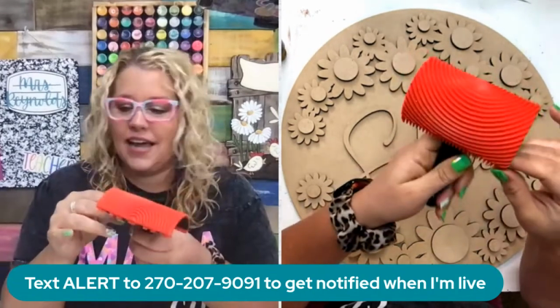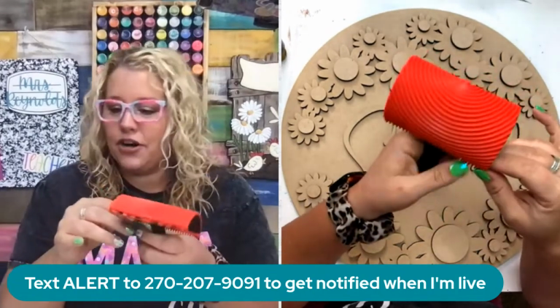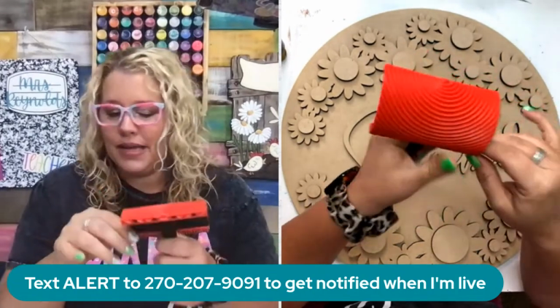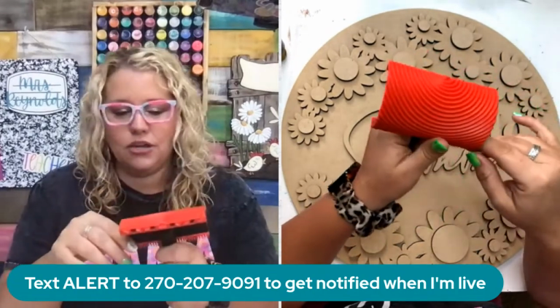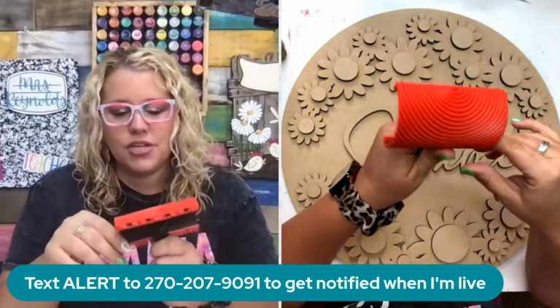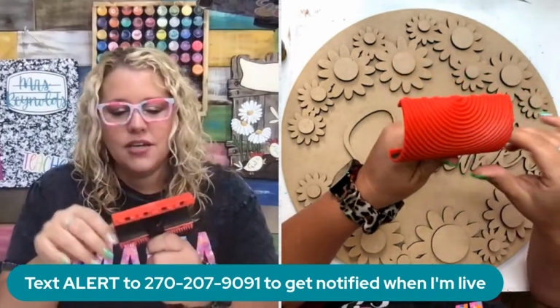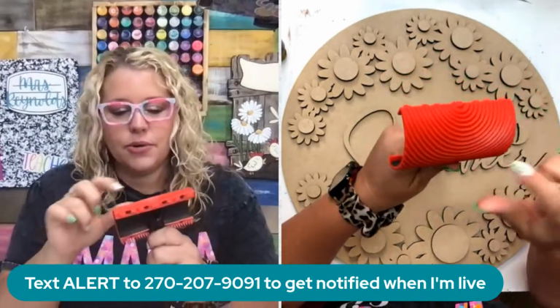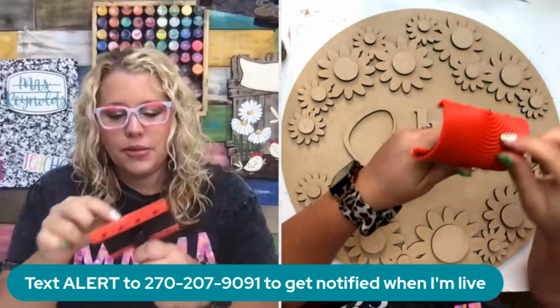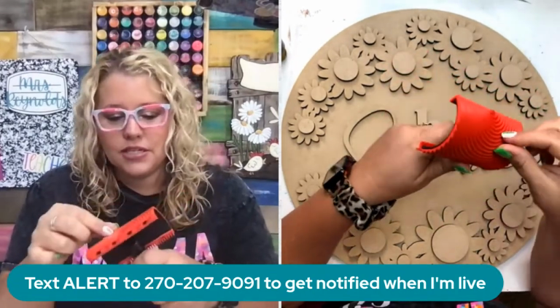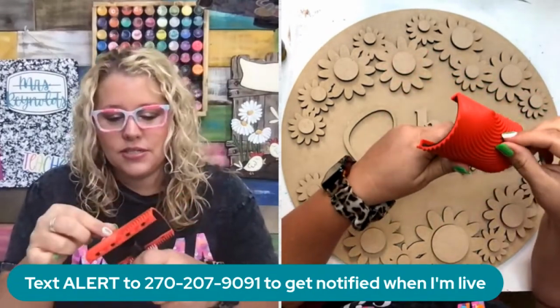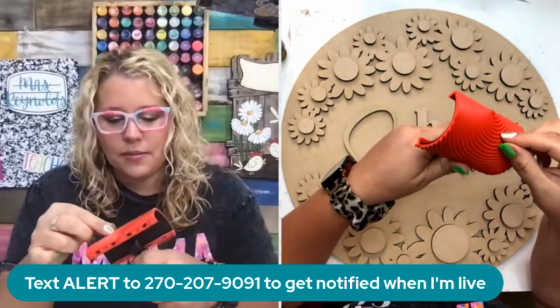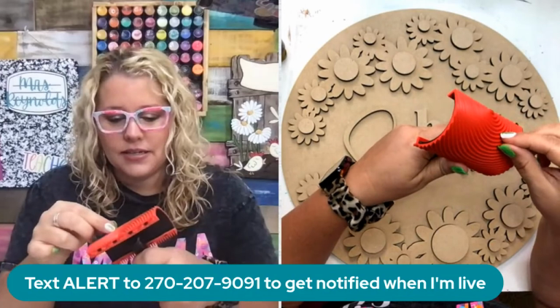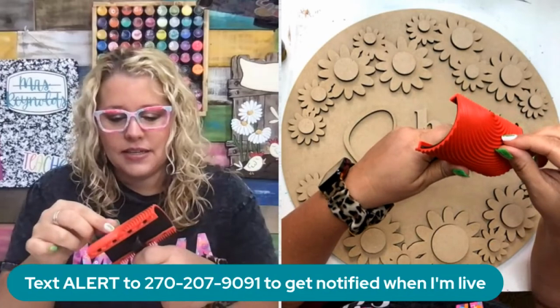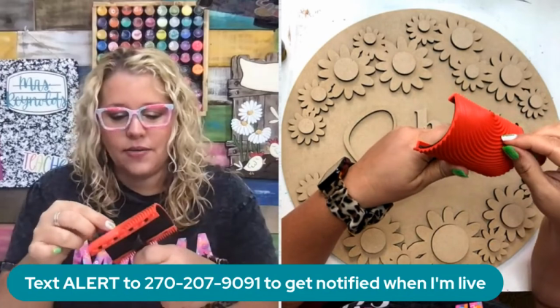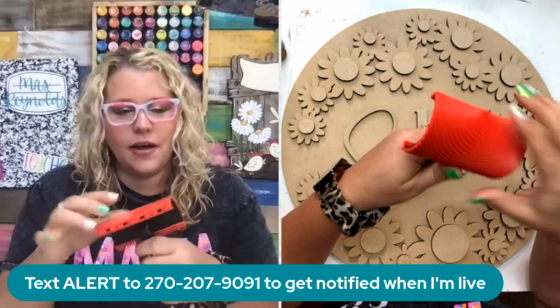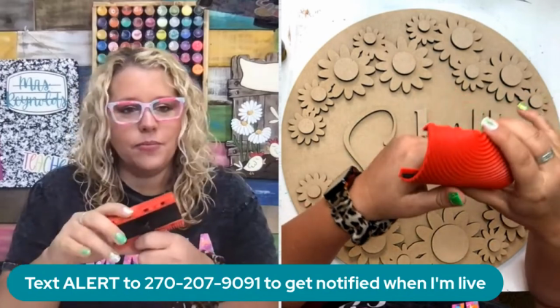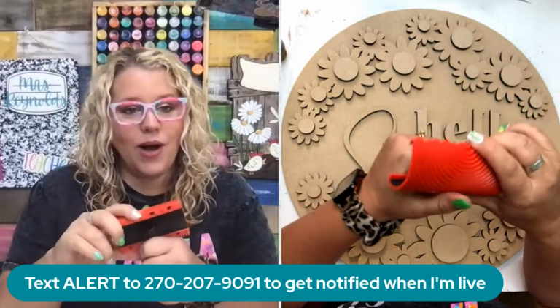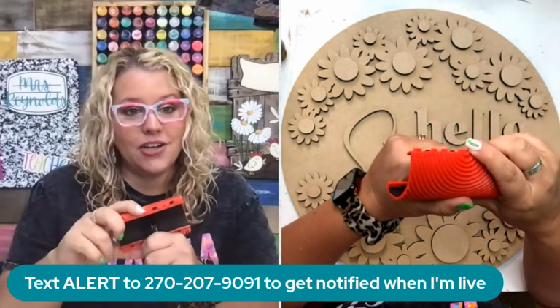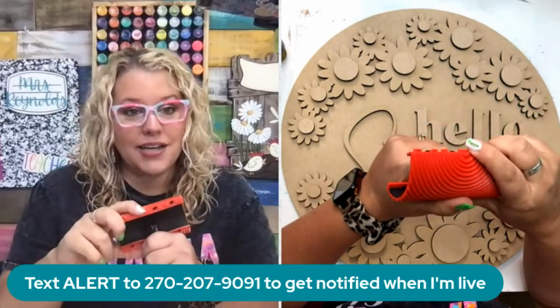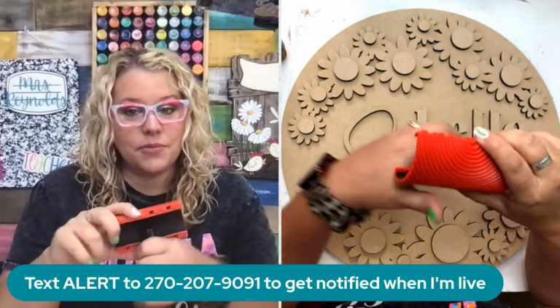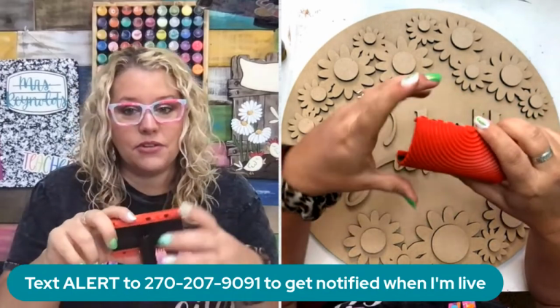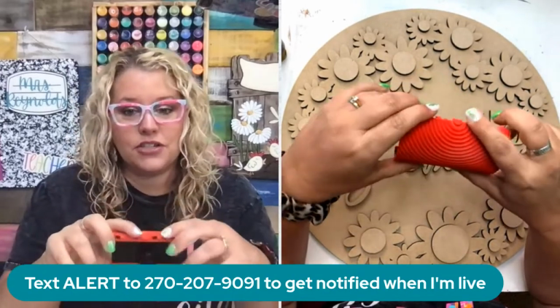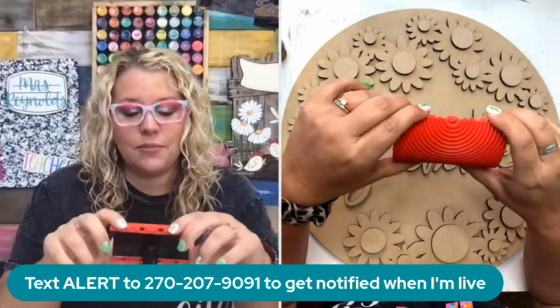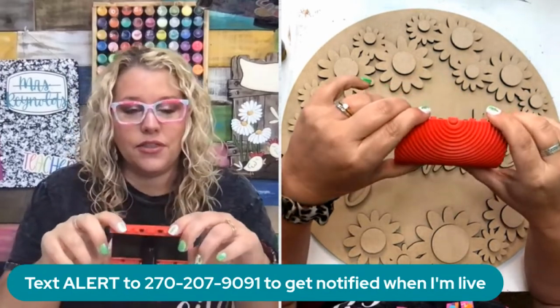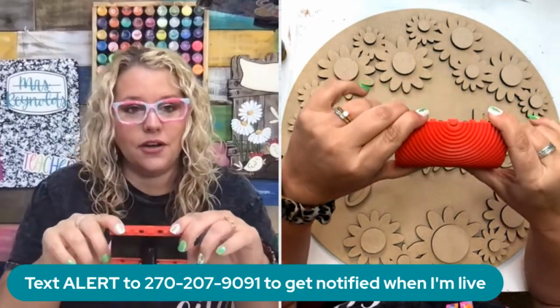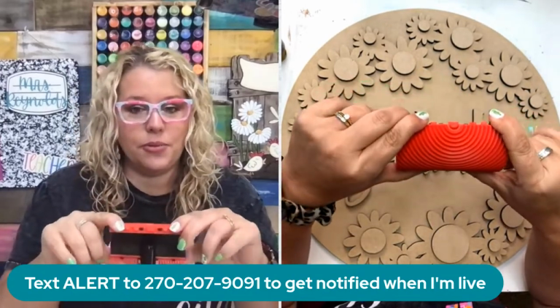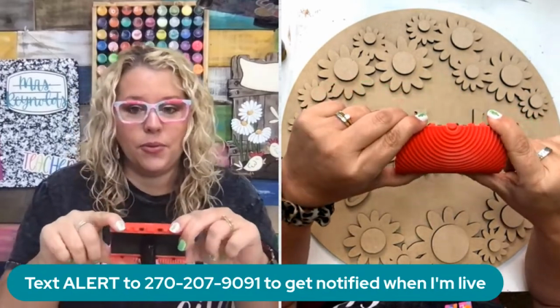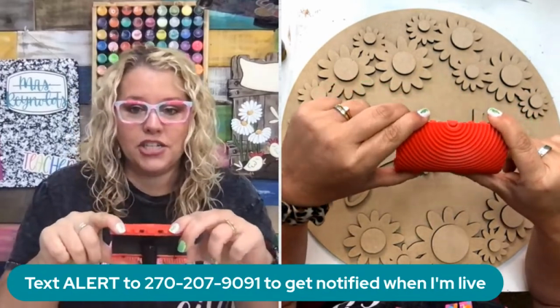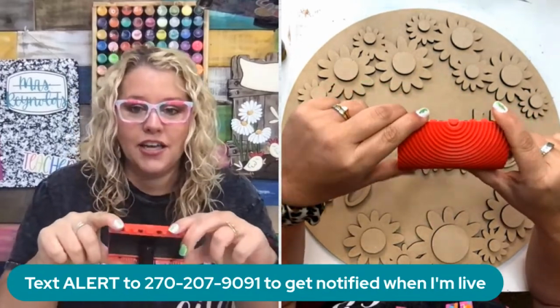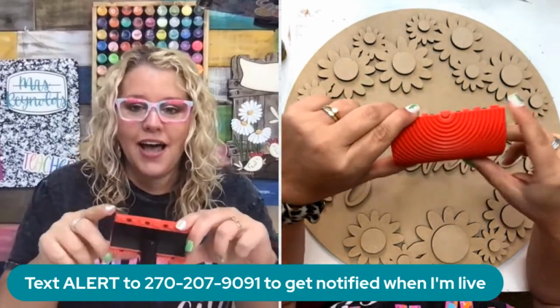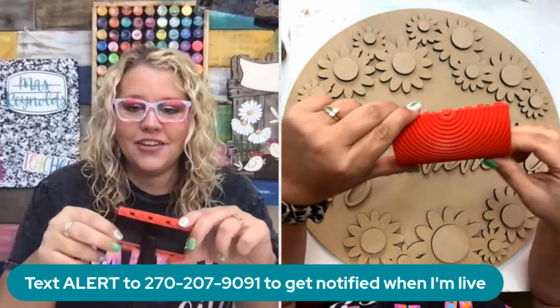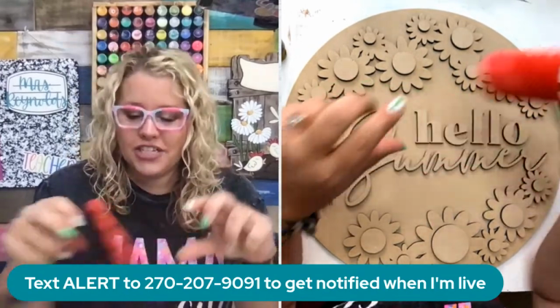I think I've had this thing for like two years and it's been in the cabinet — it's pristine, never been used. So we're going to put it to use today because why not try something for the first time with 100 people watching.